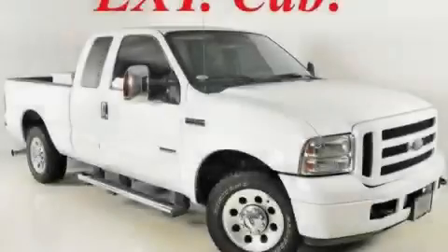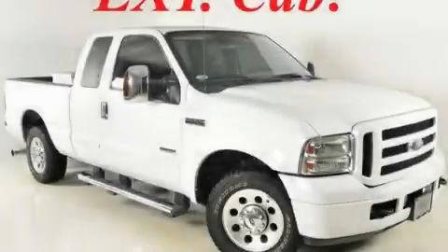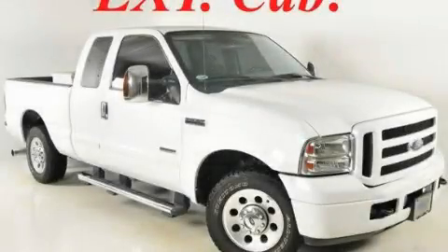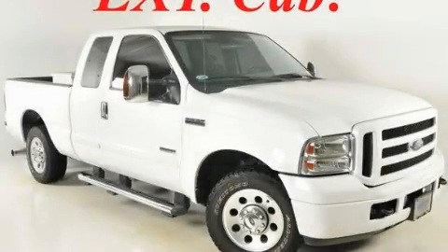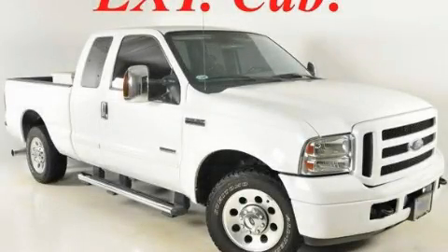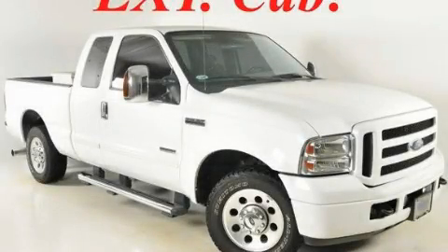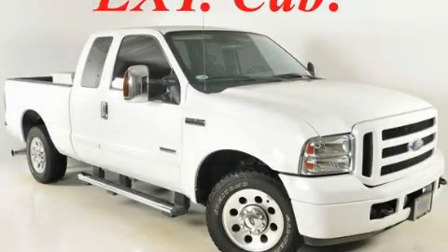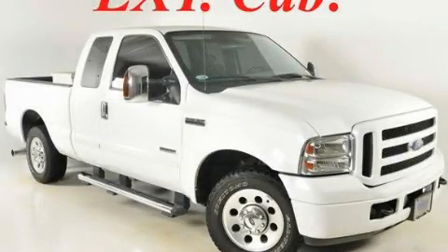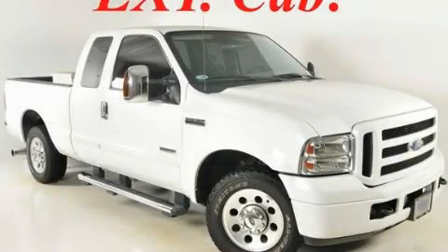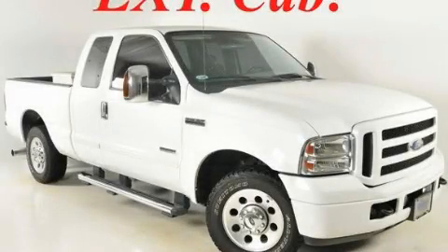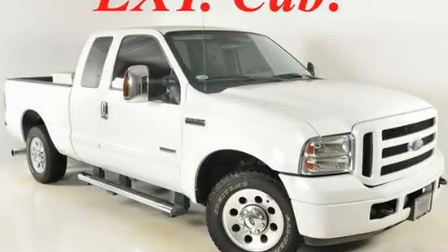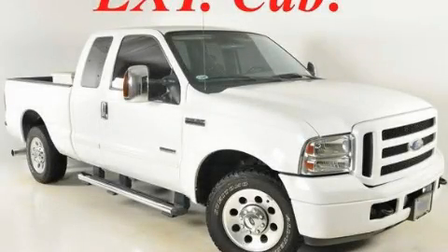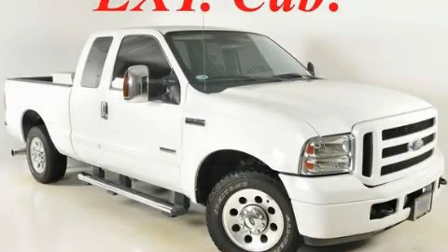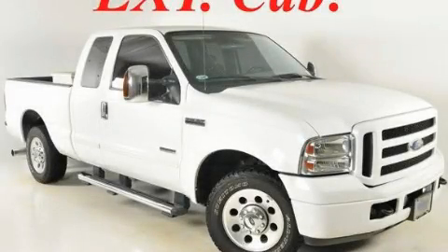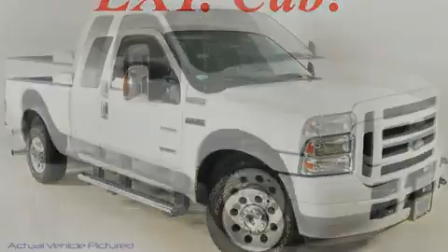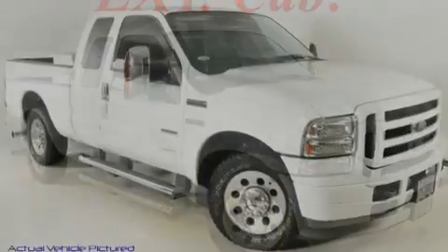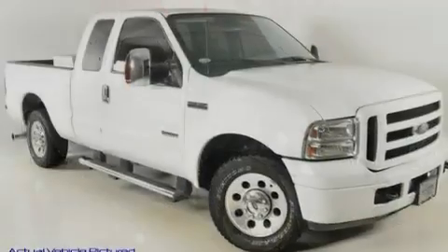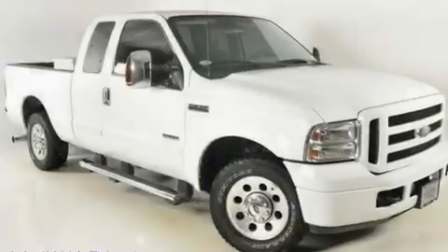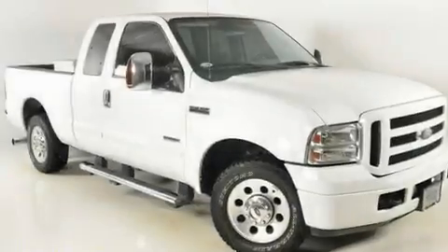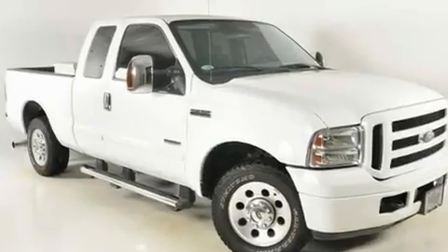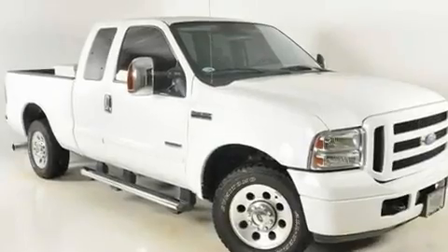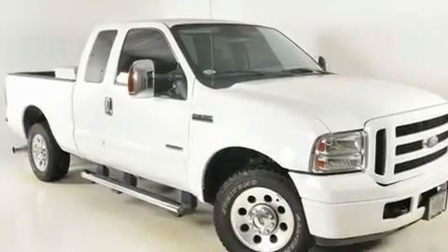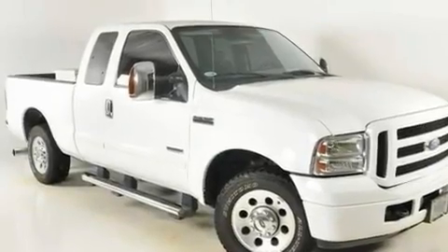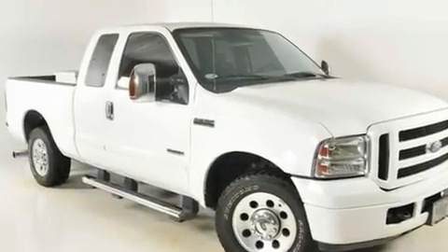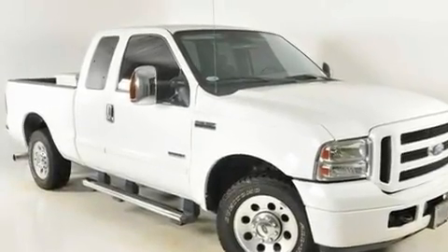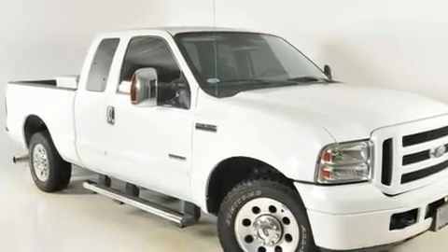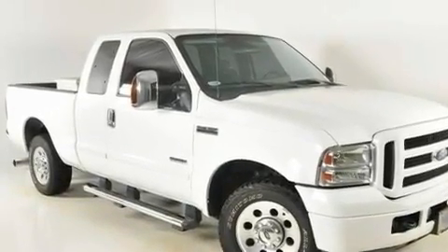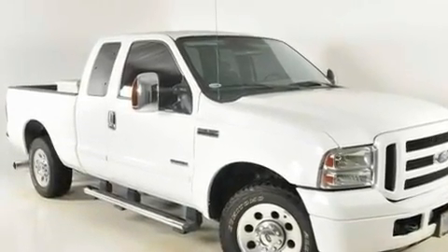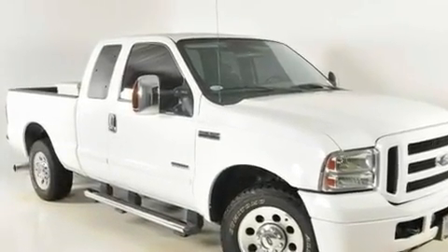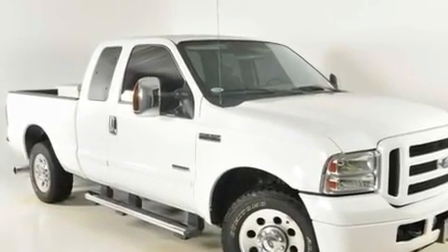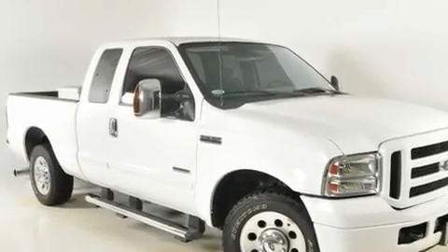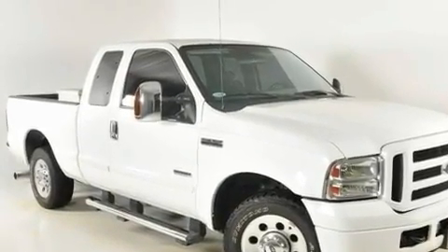This is a 2006 Ford Super Duty. Whether hauling, commuting, or towing, this truck is the right one for you.